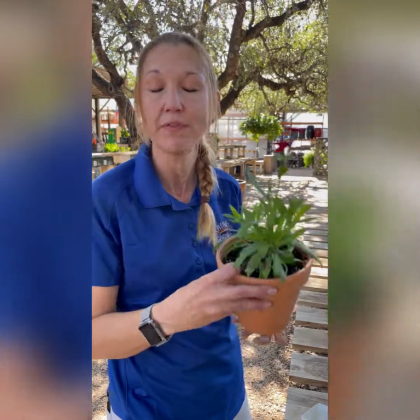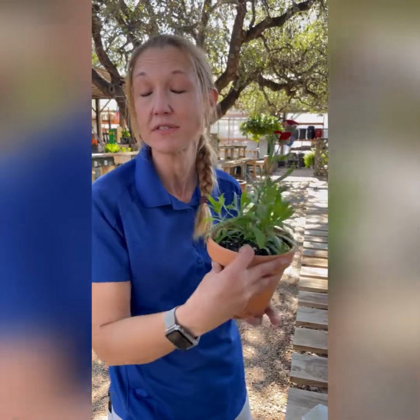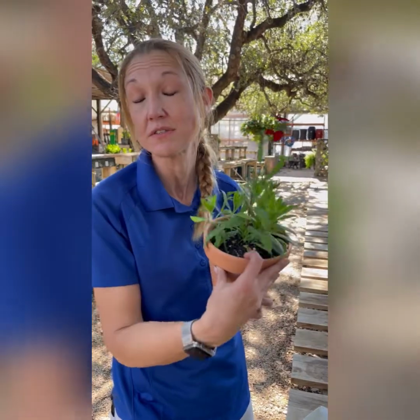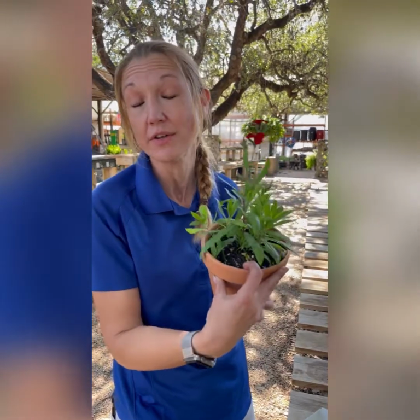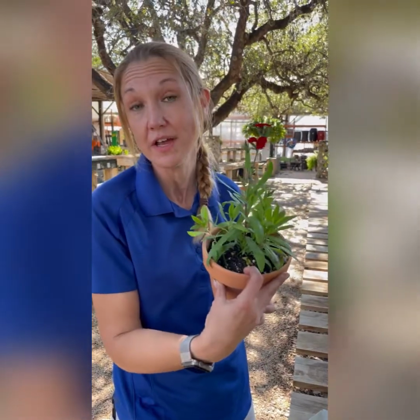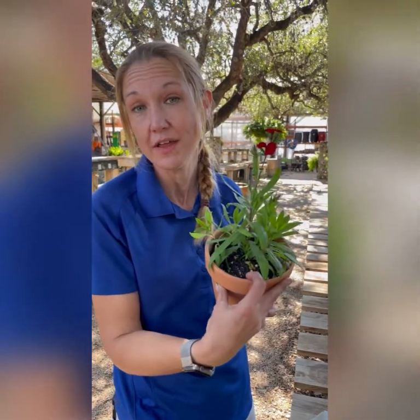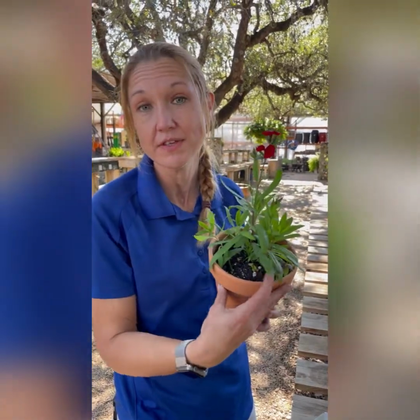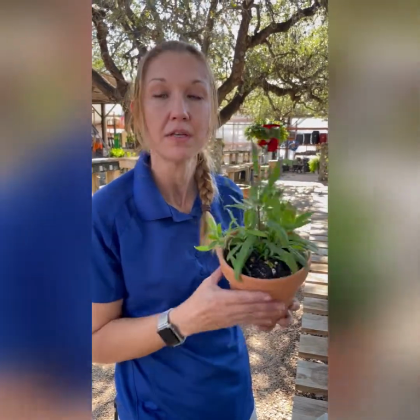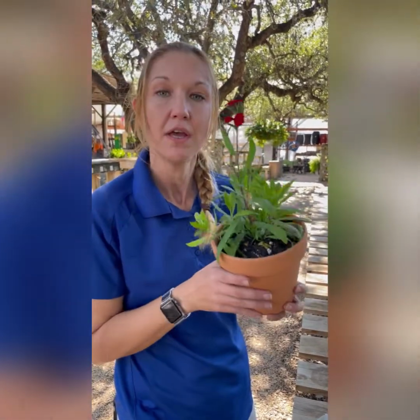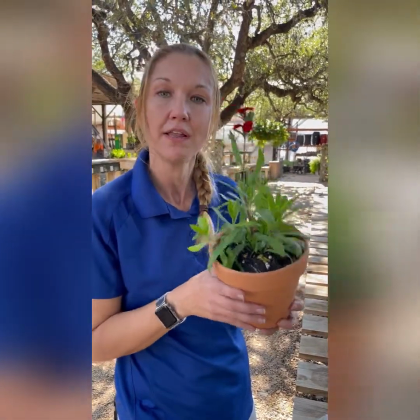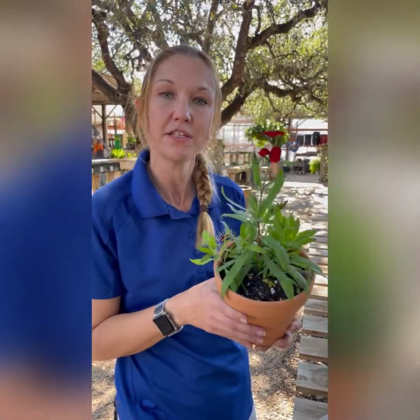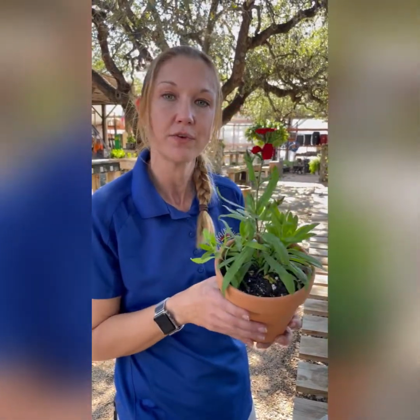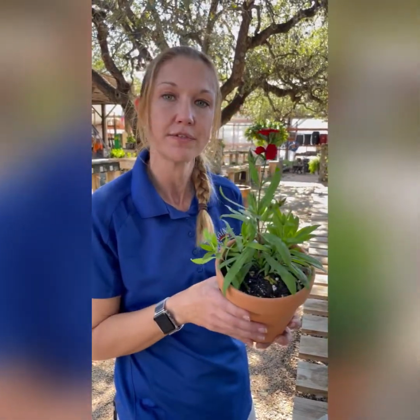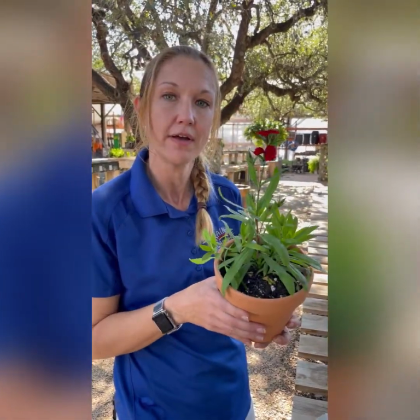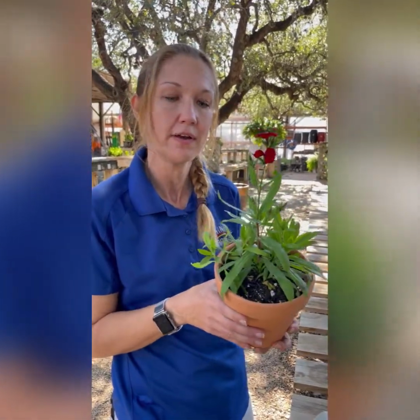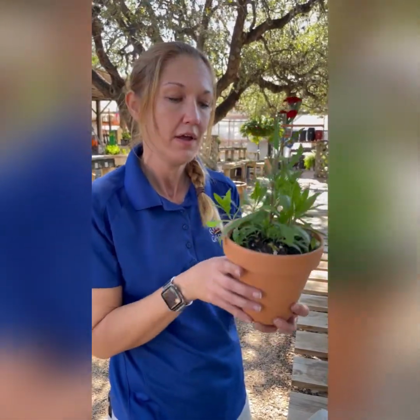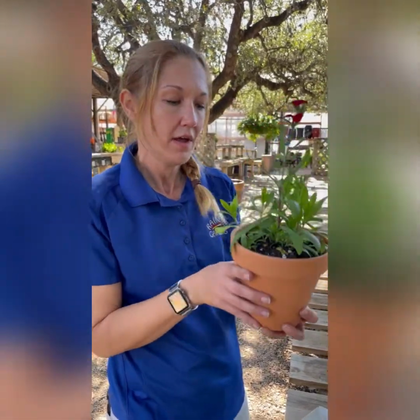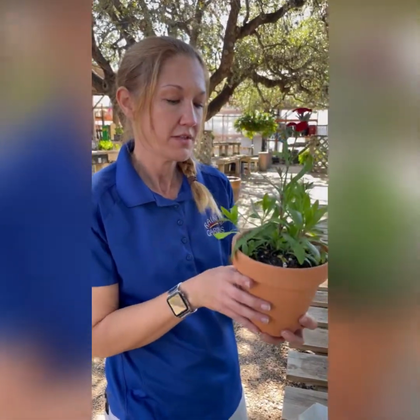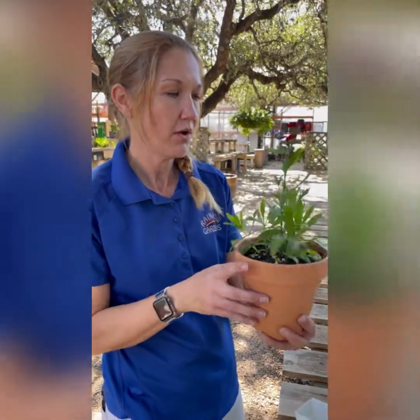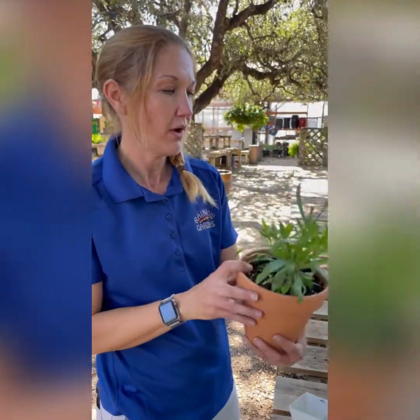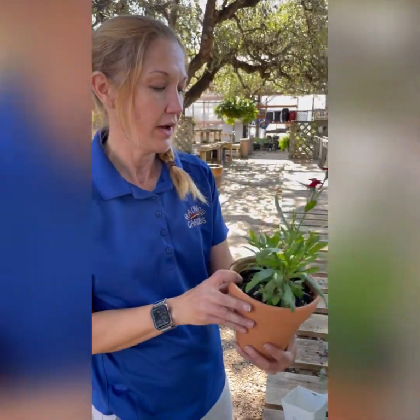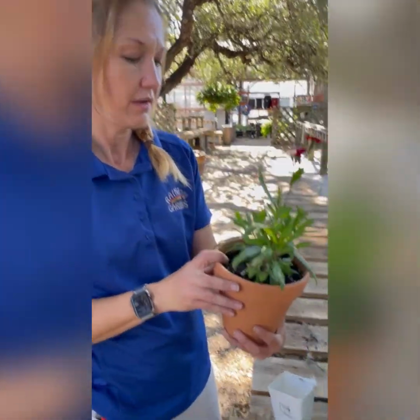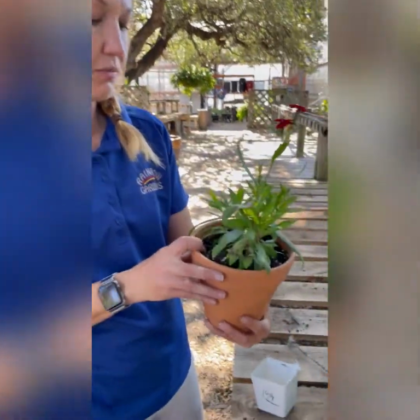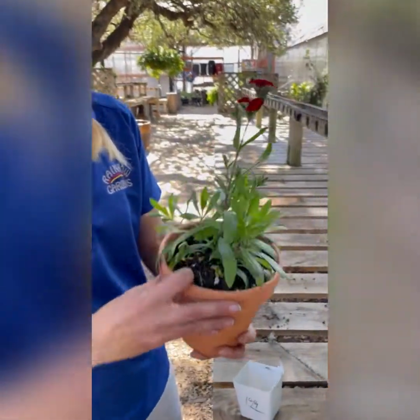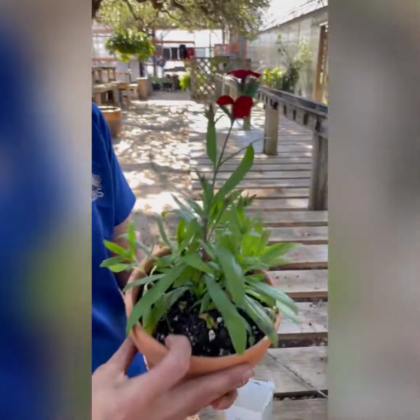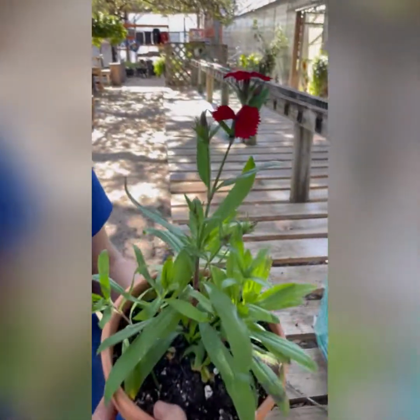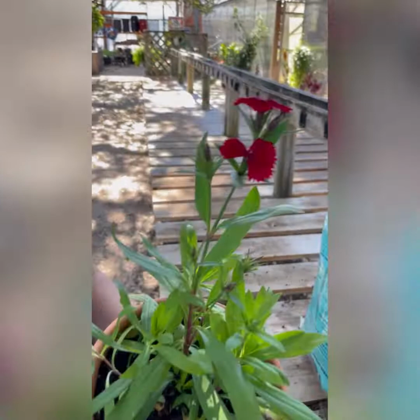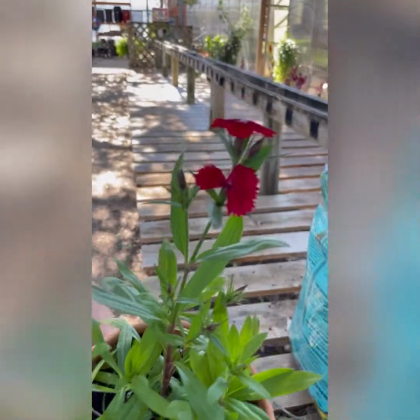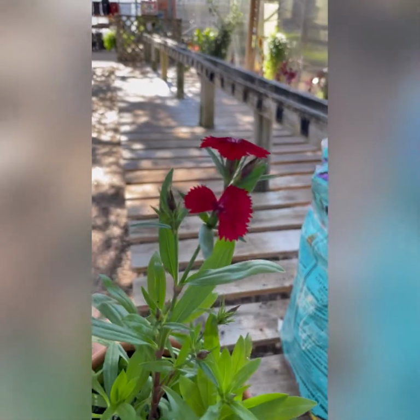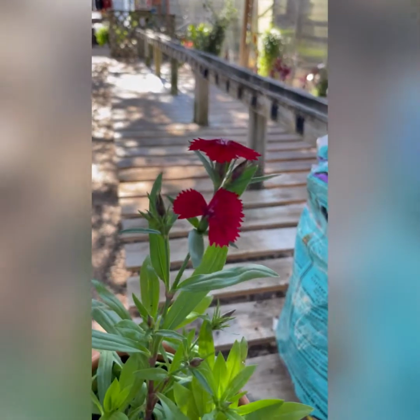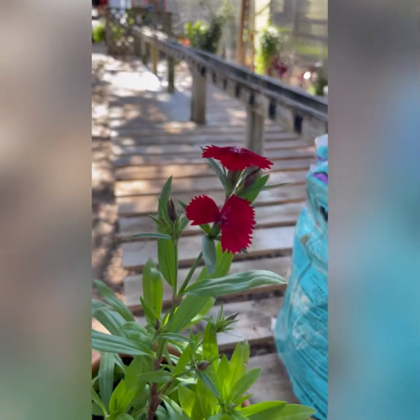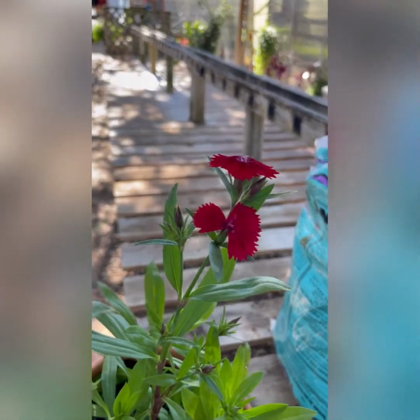Now this is called a Dianthus. He likes full sun, so we're going to put him out in the sun. Beautiful.